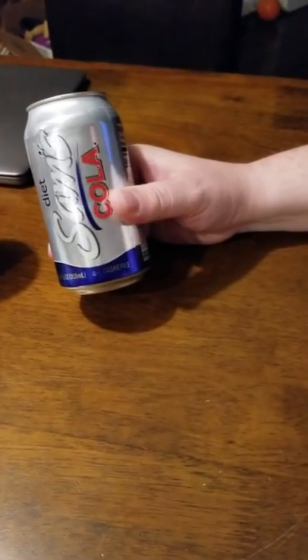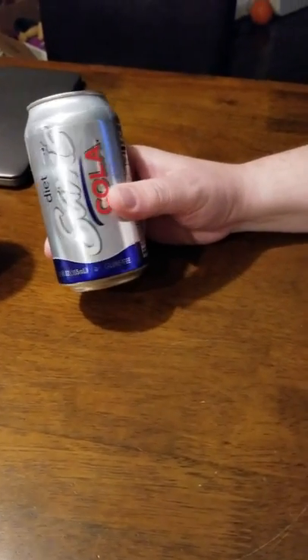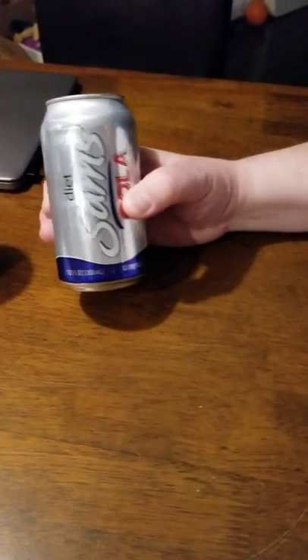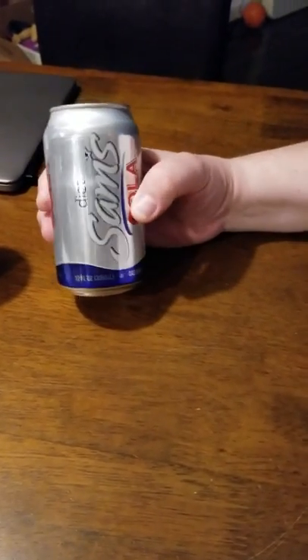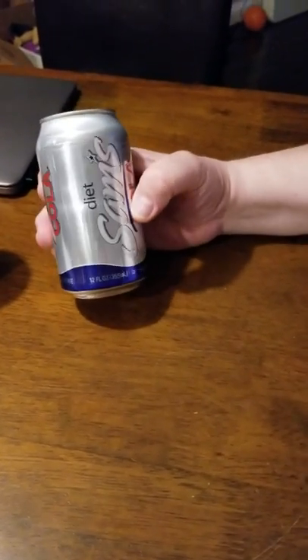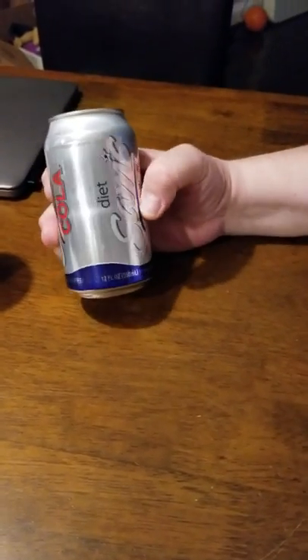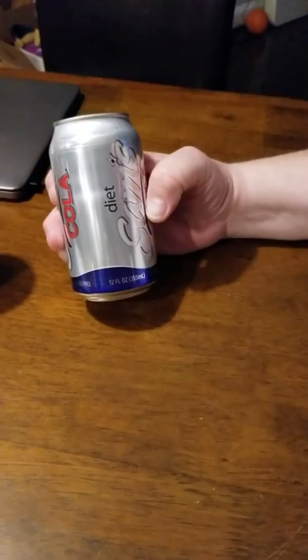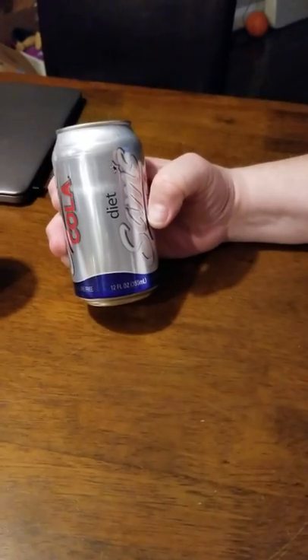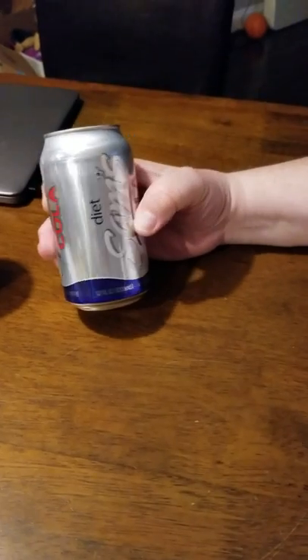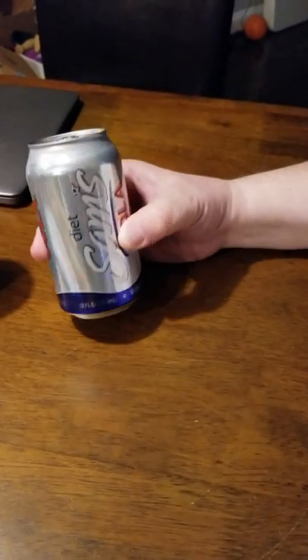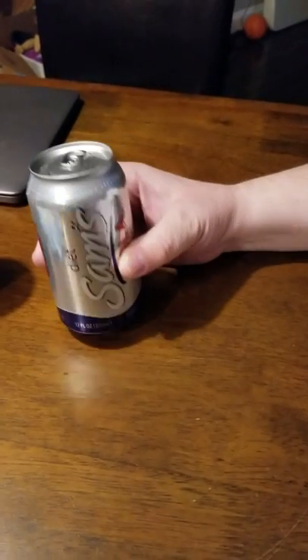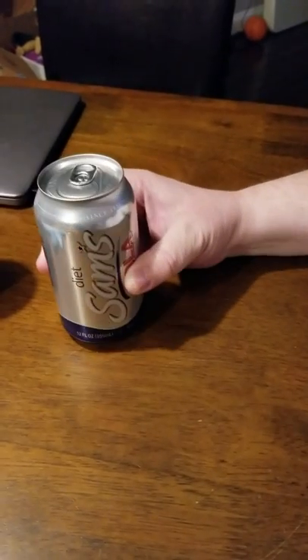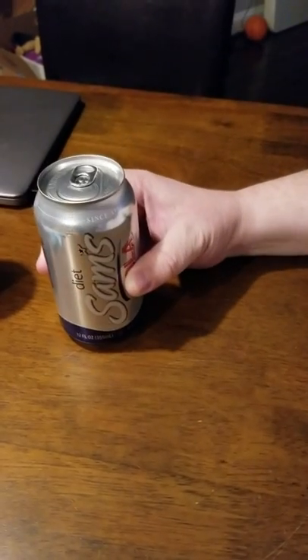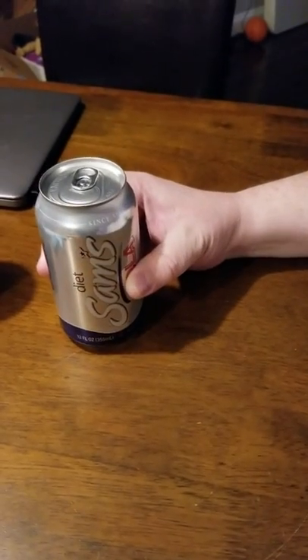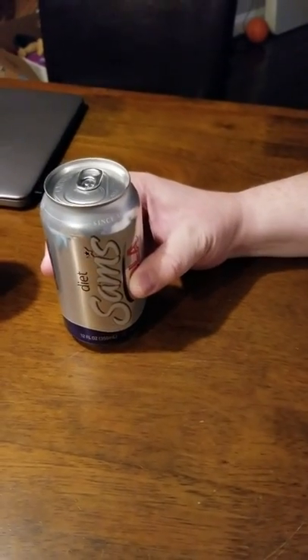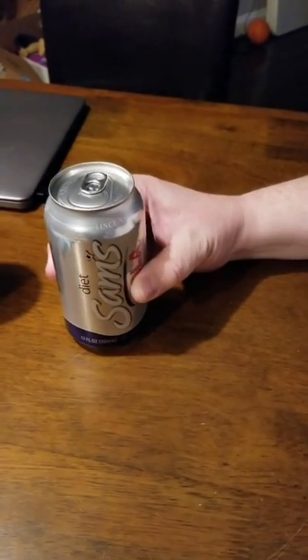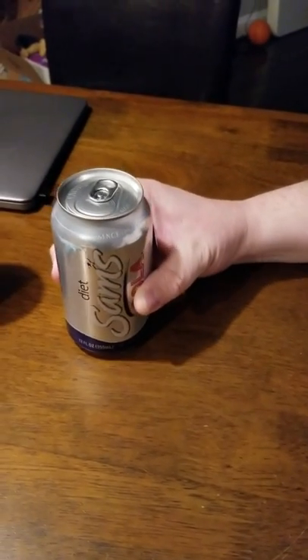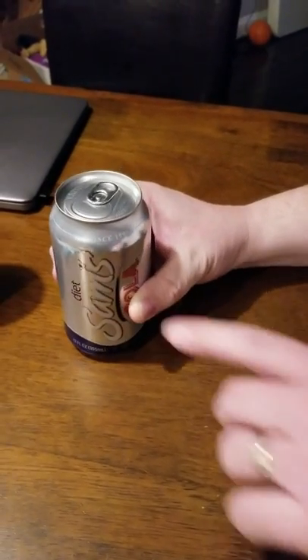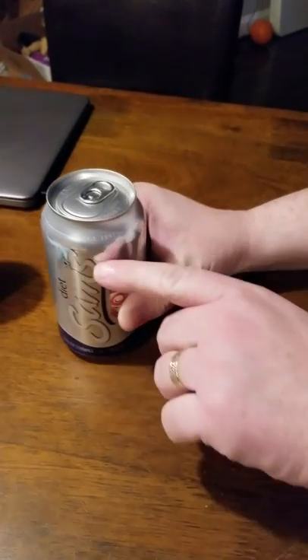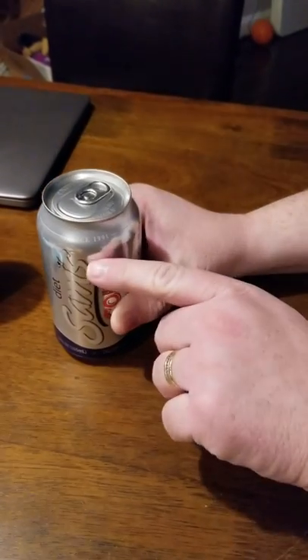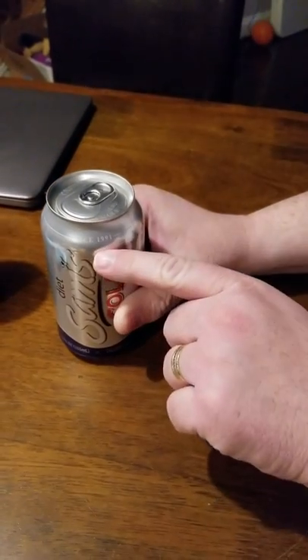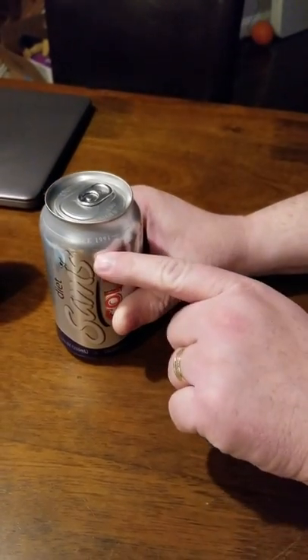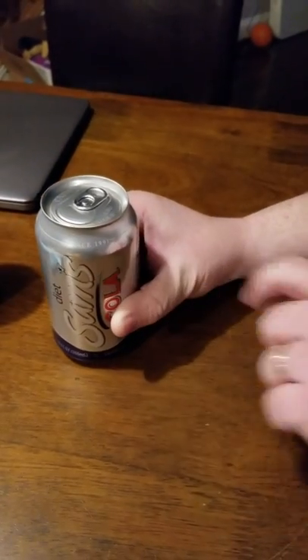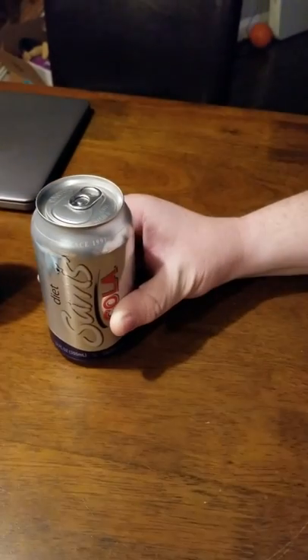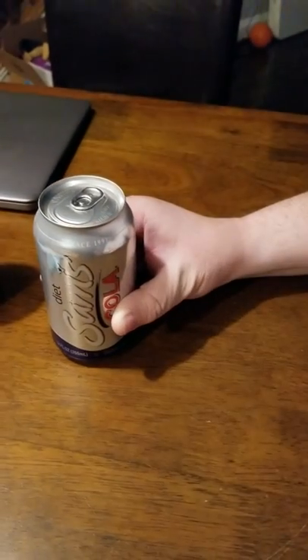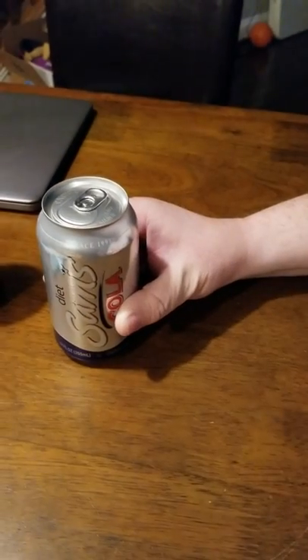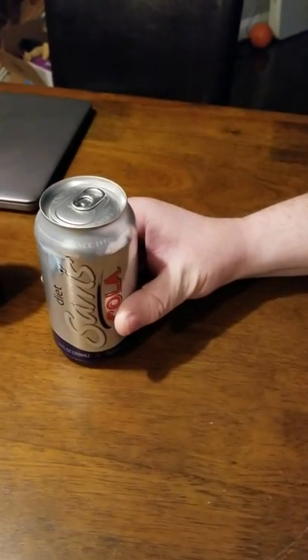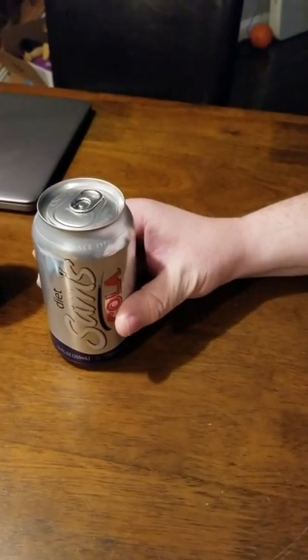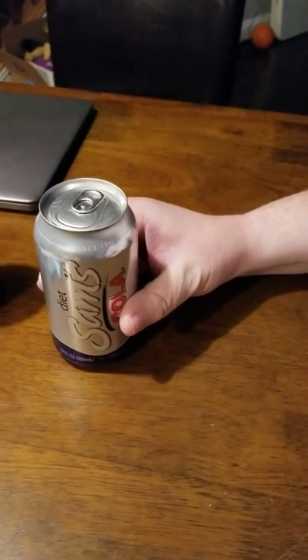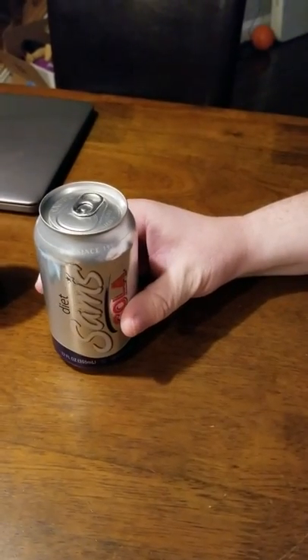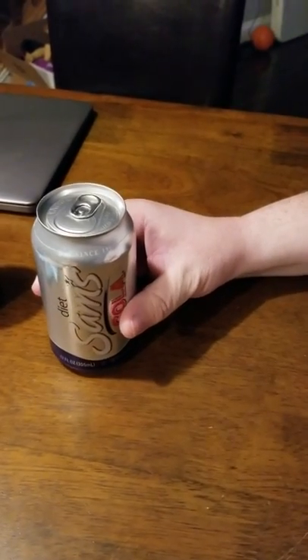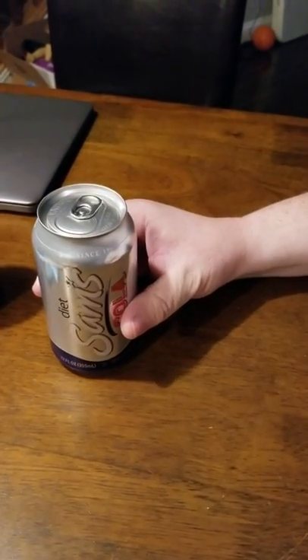Calorie free, 12 flowing ounces since 1991. Aren't you excited?